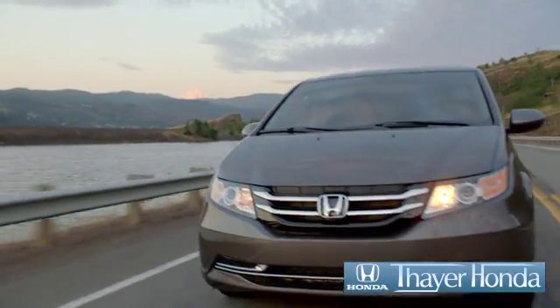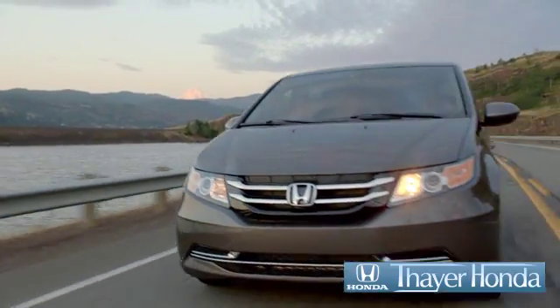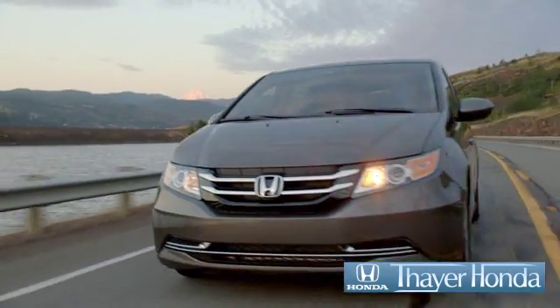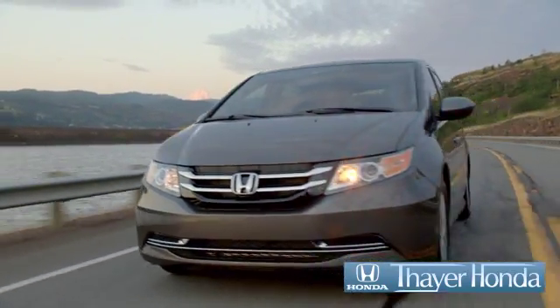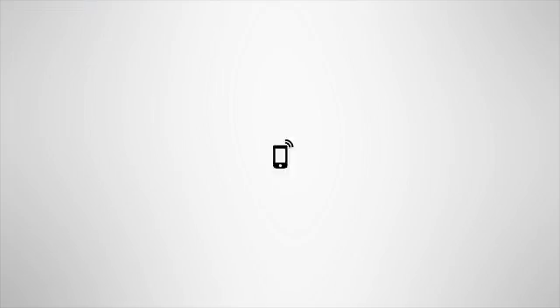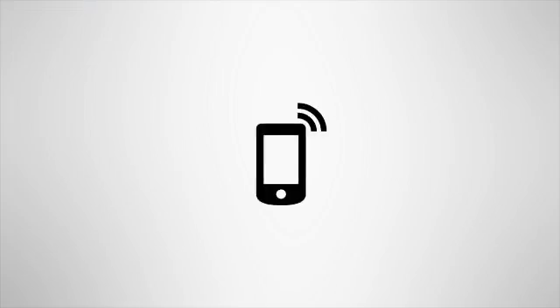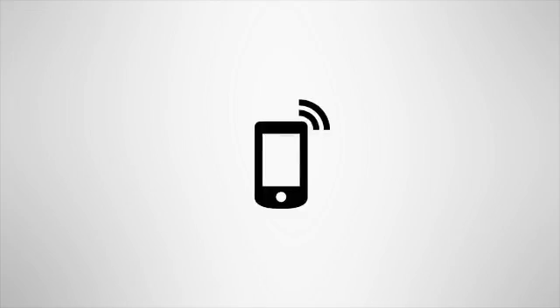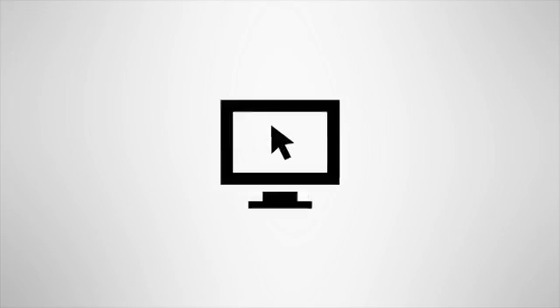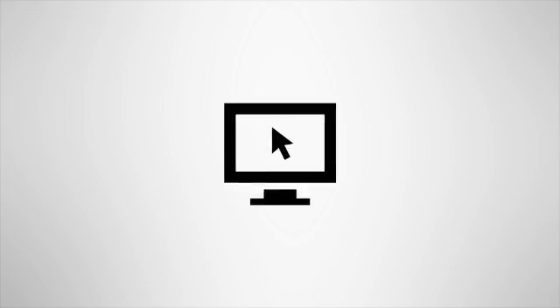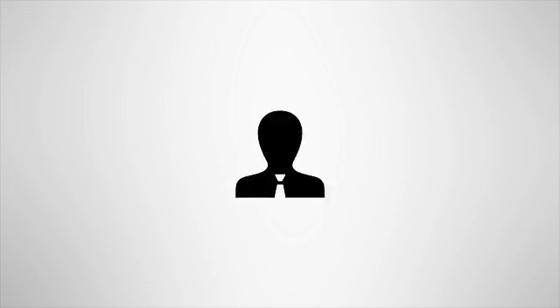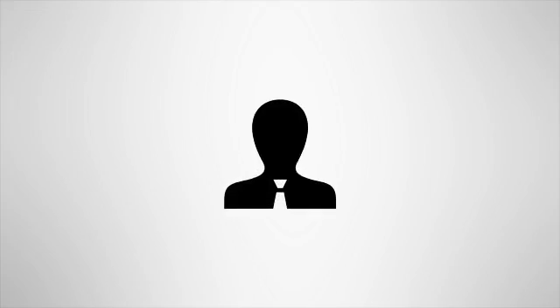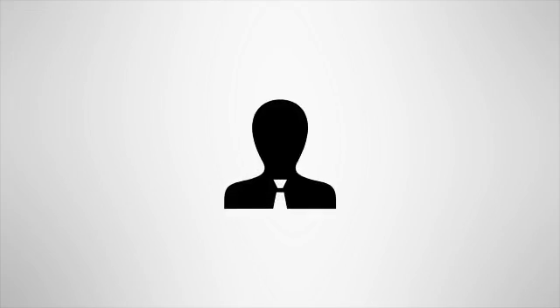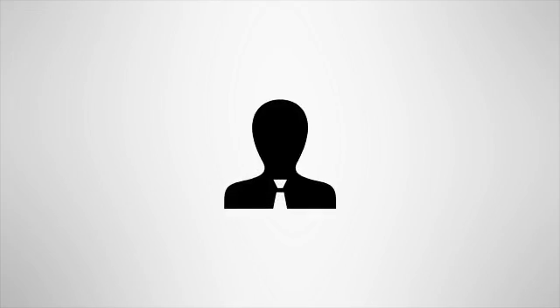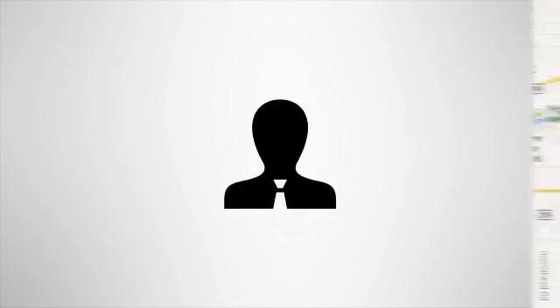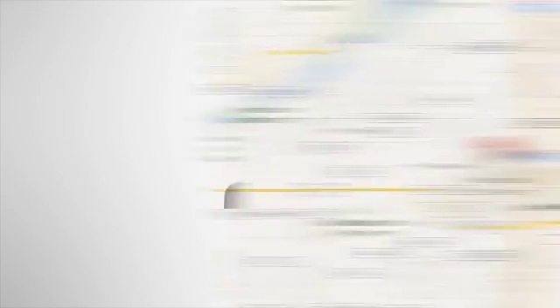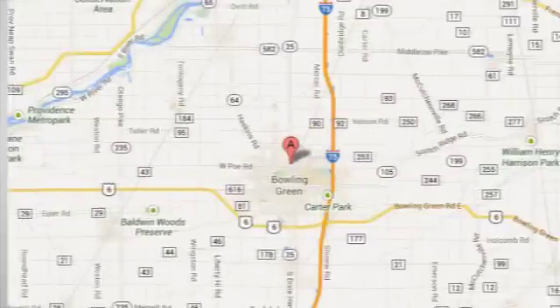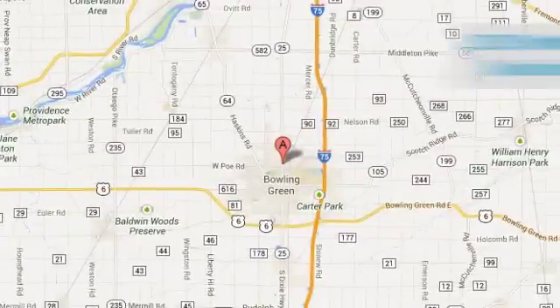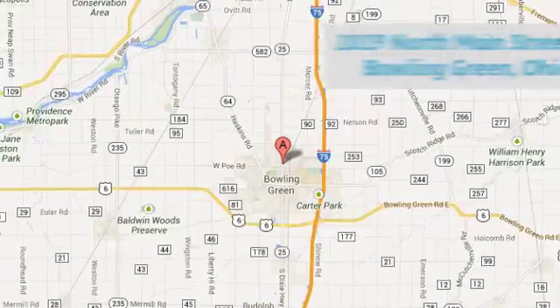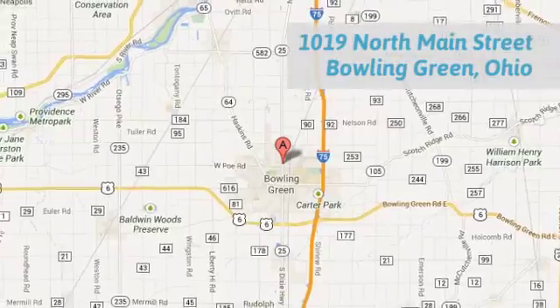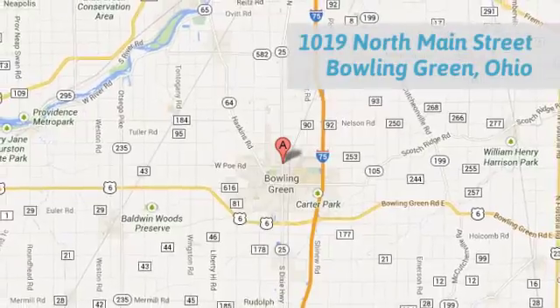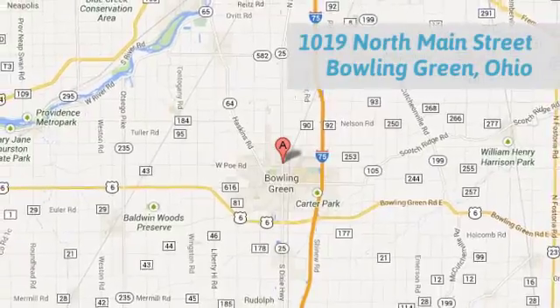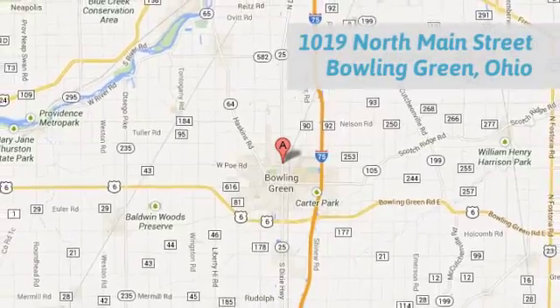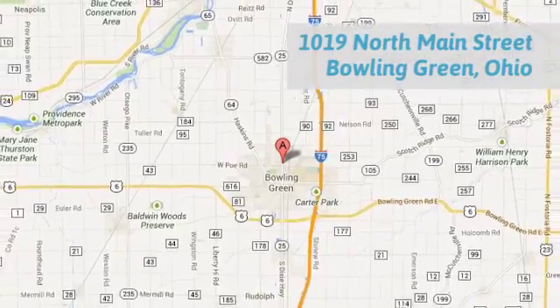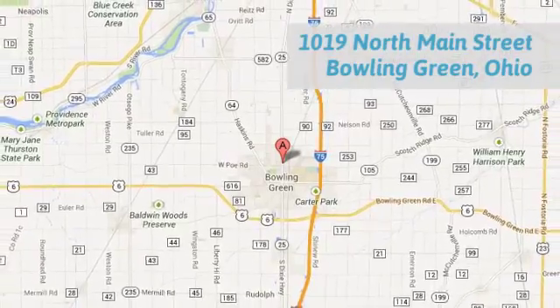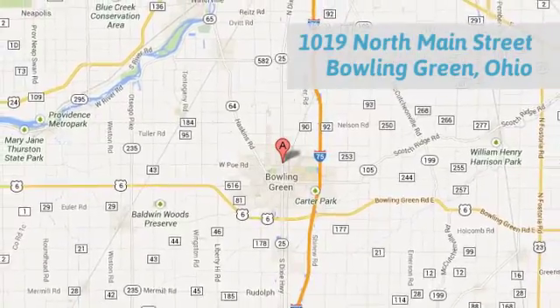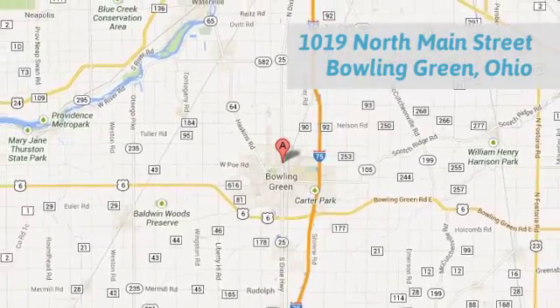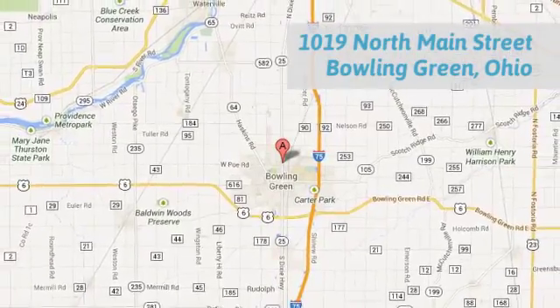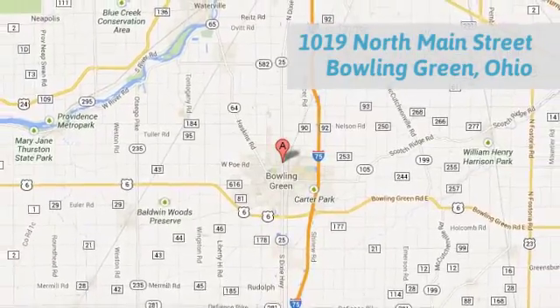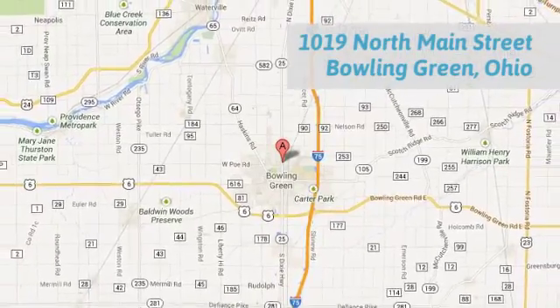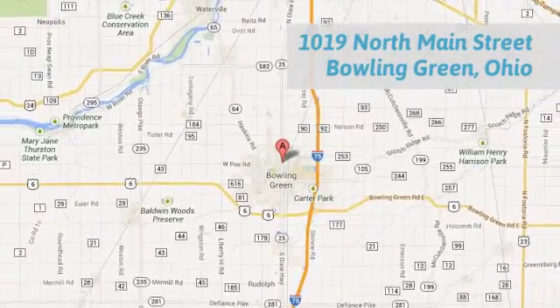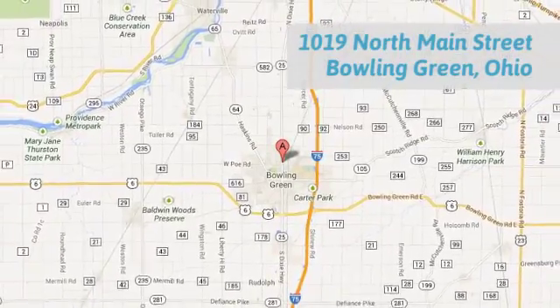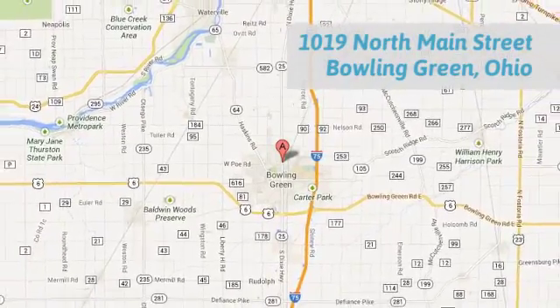Call, click or stop in today. We're conveniently located at 1019 North Main Street in Bowling Green, Ohio.